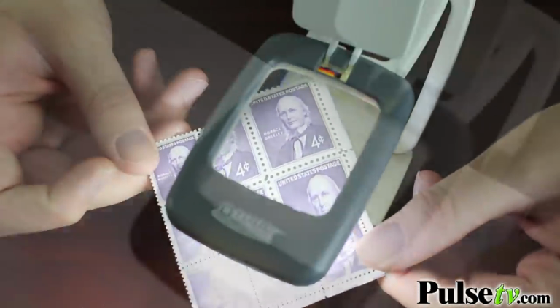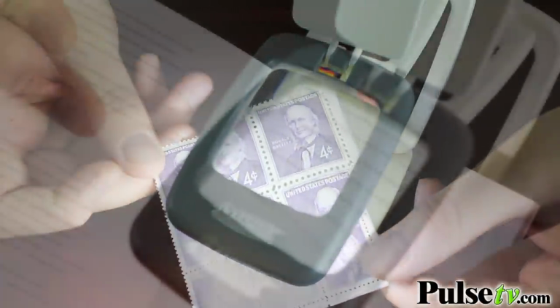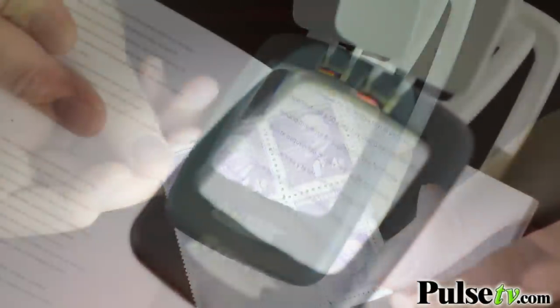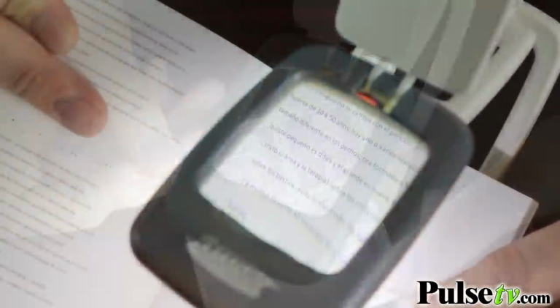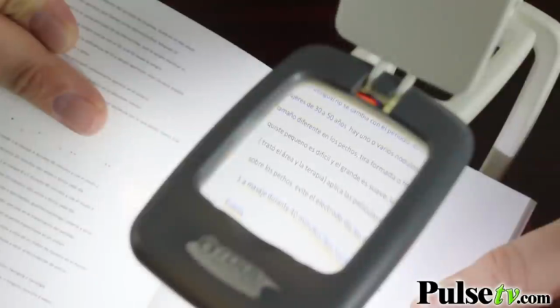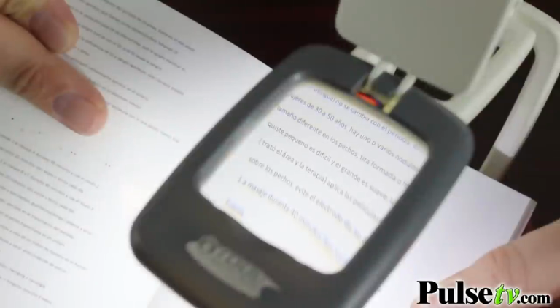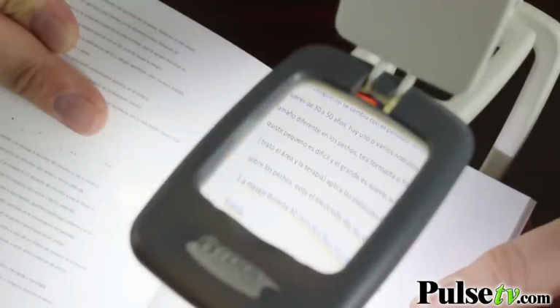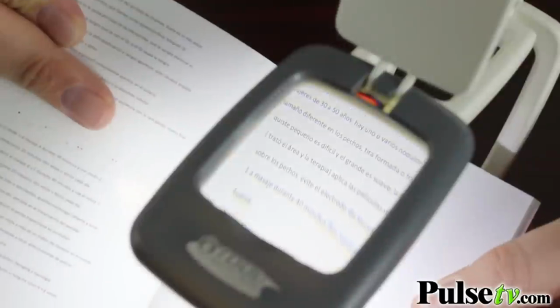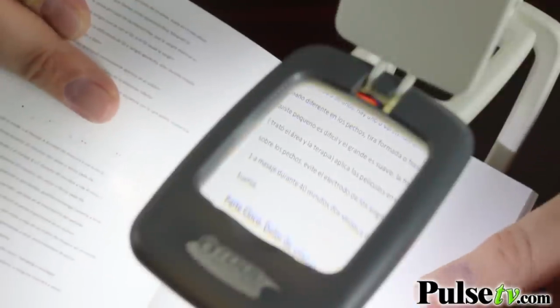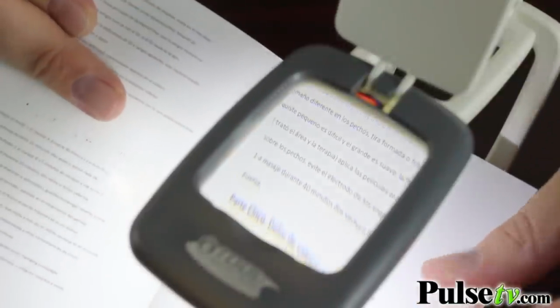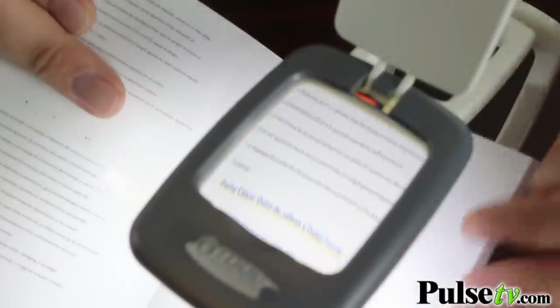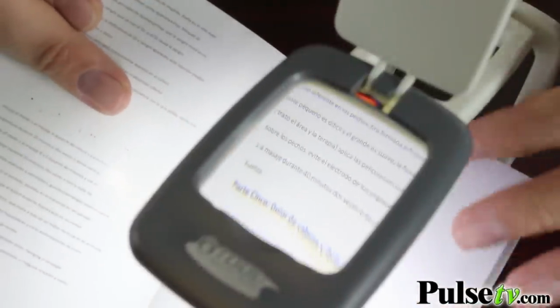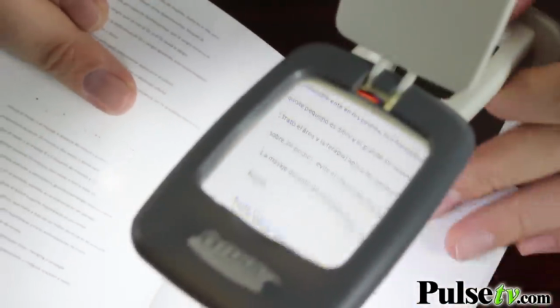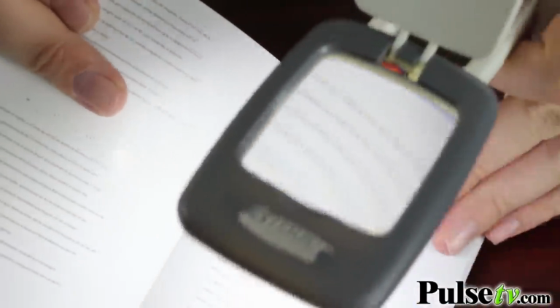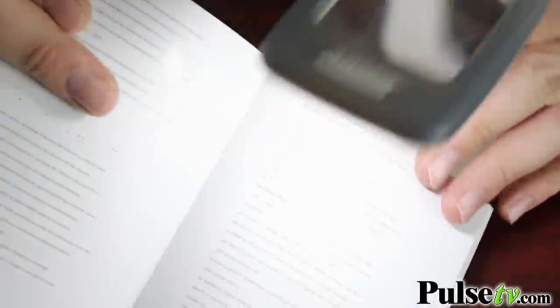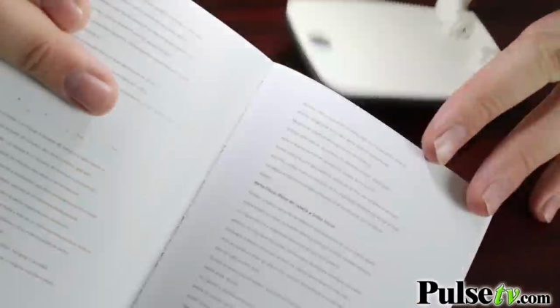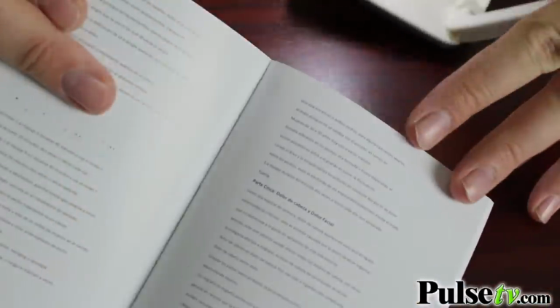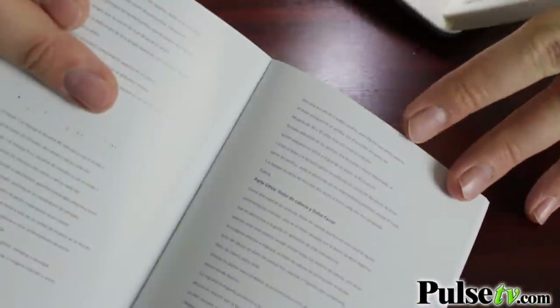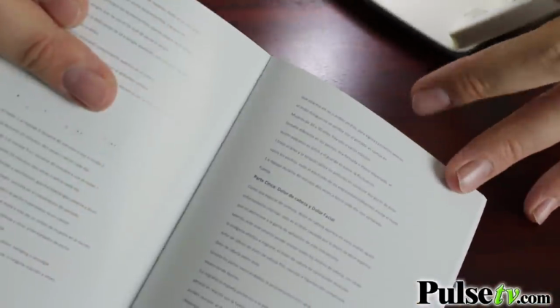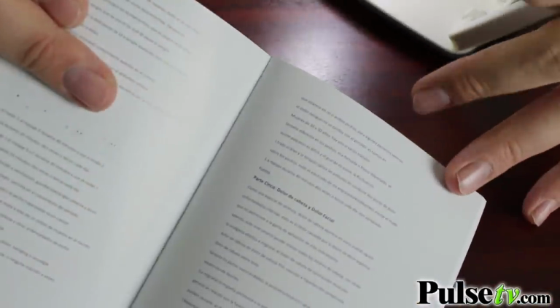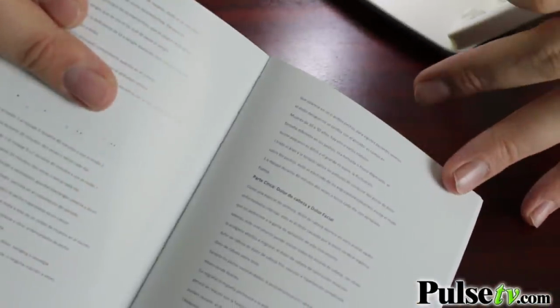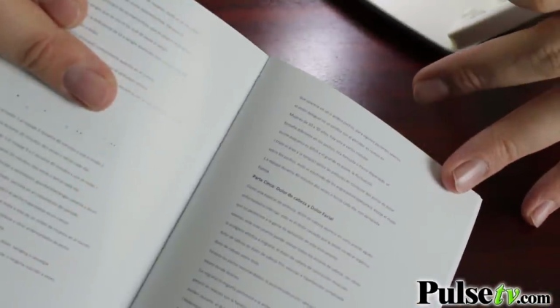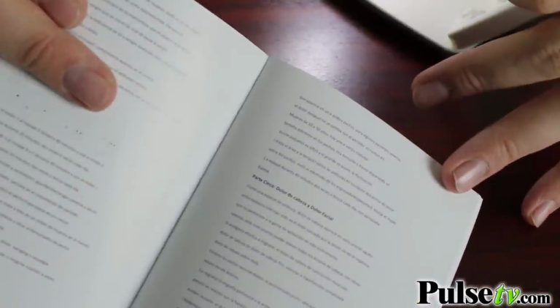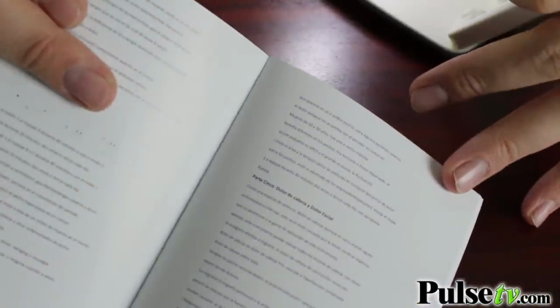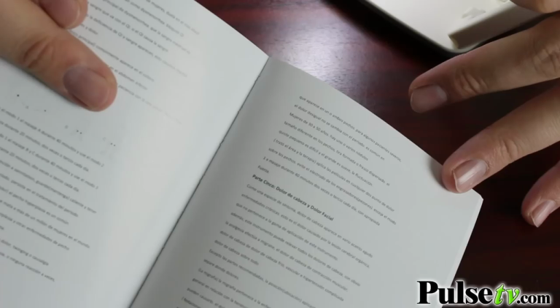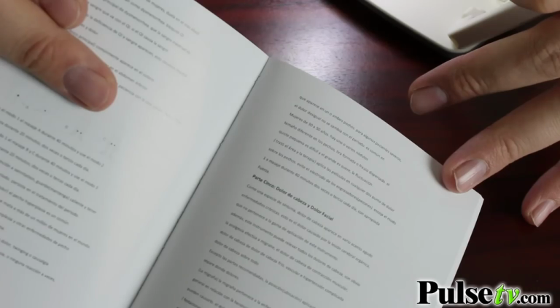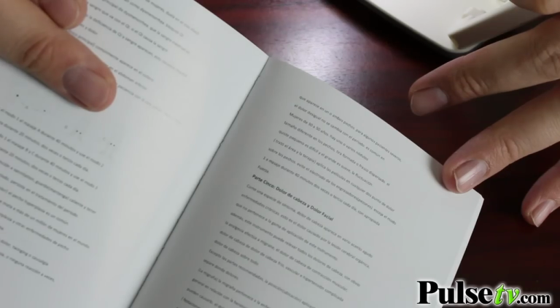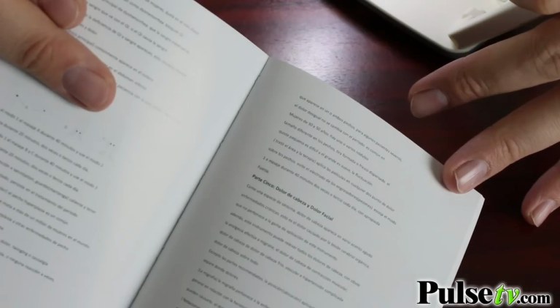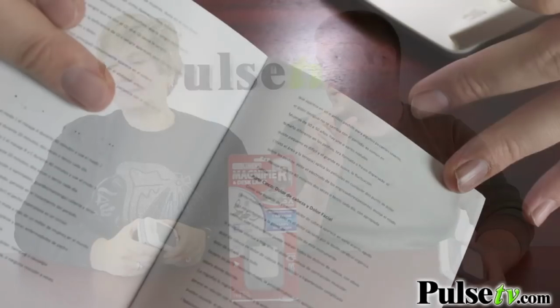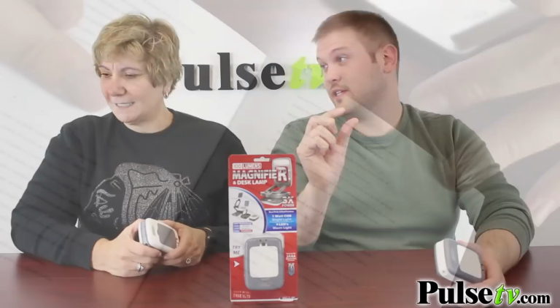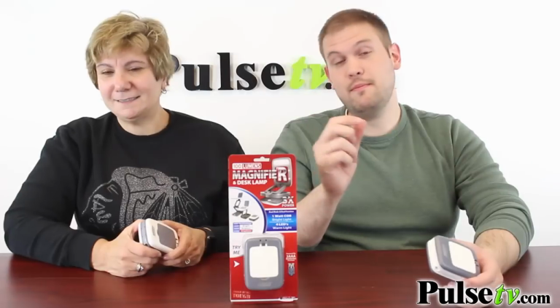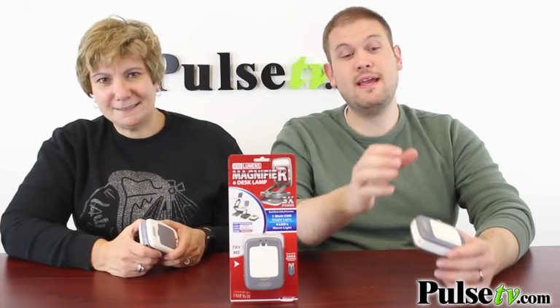Arts and crafts, coin collecting, stamp collecting, instruction manuals — we all know how fine a print those can be.